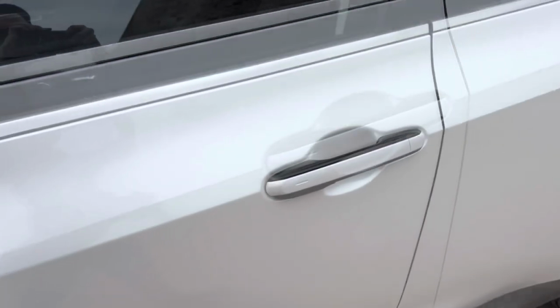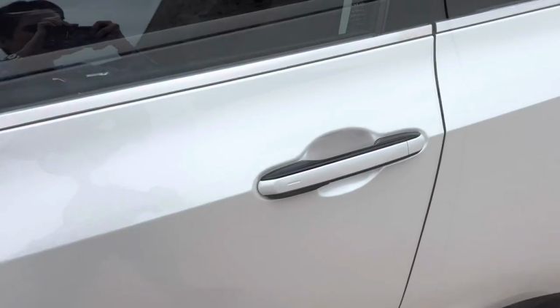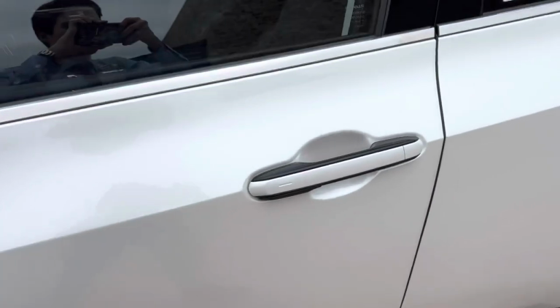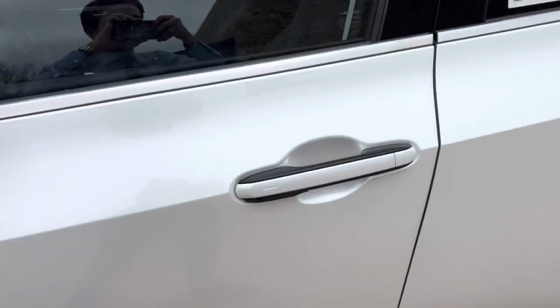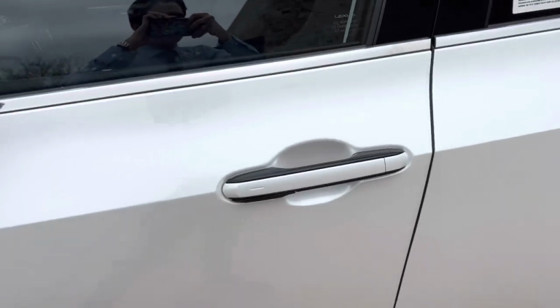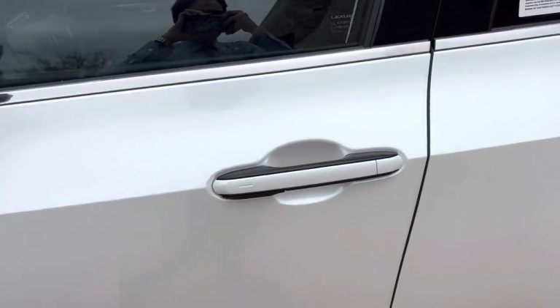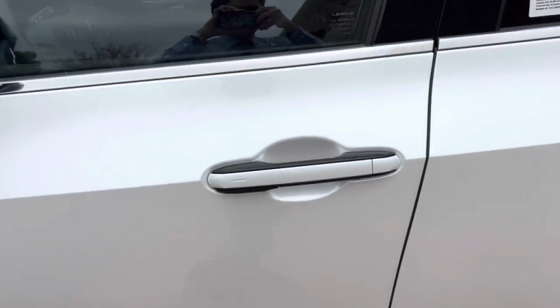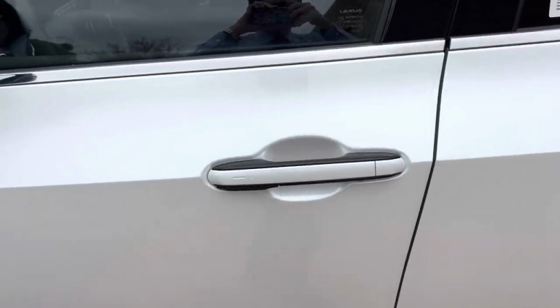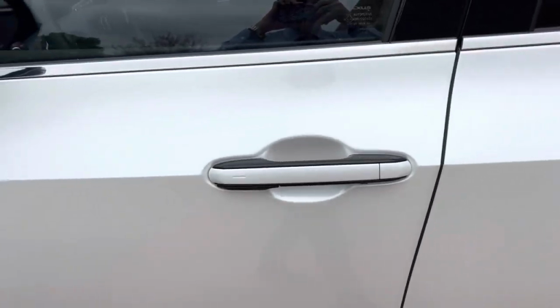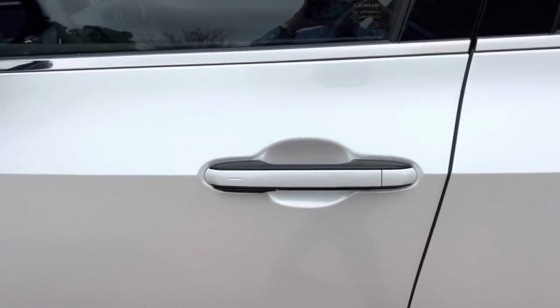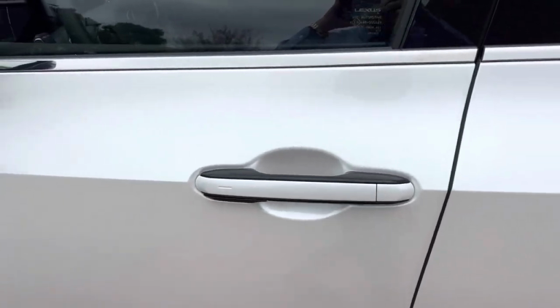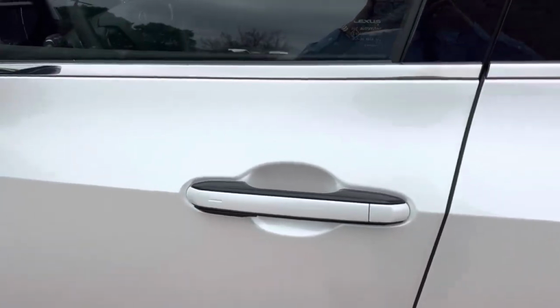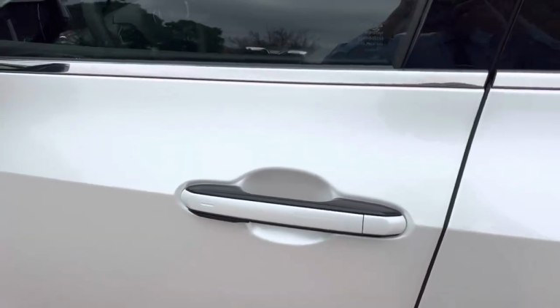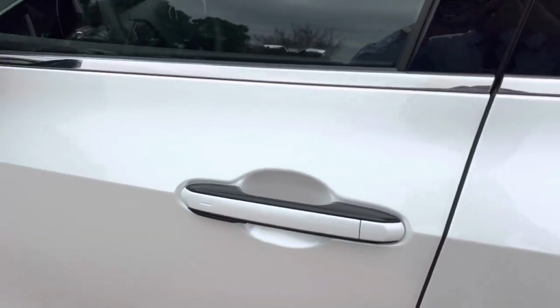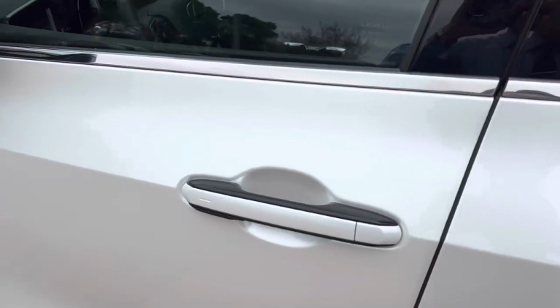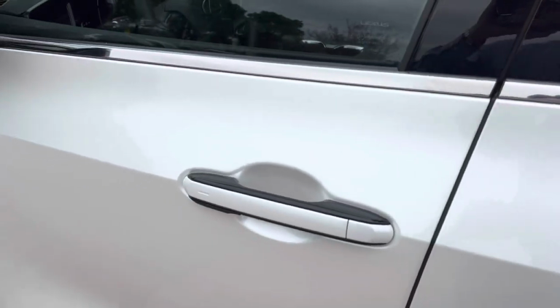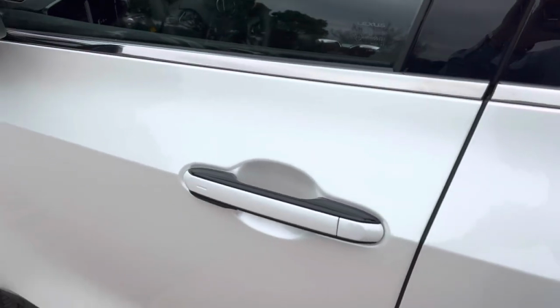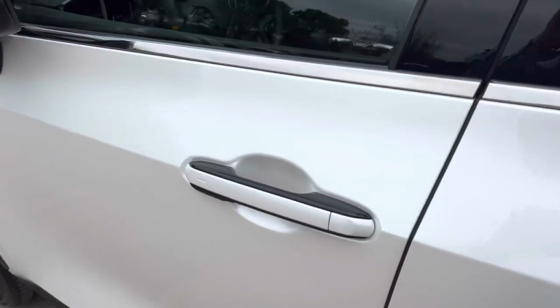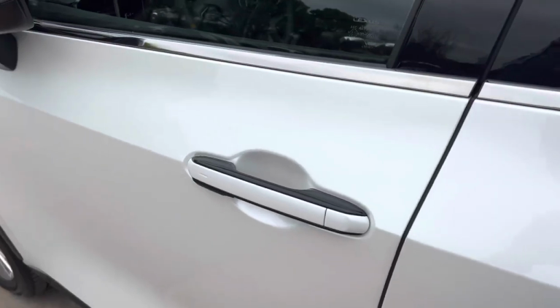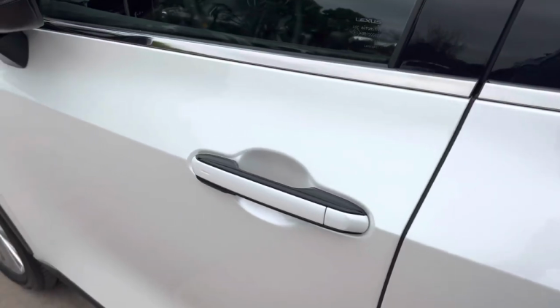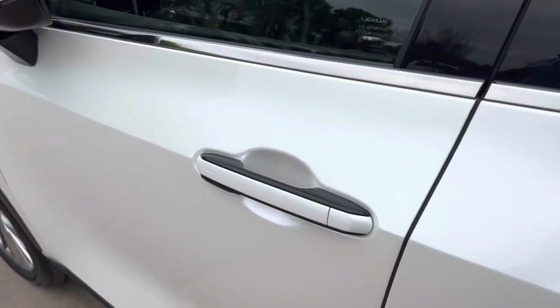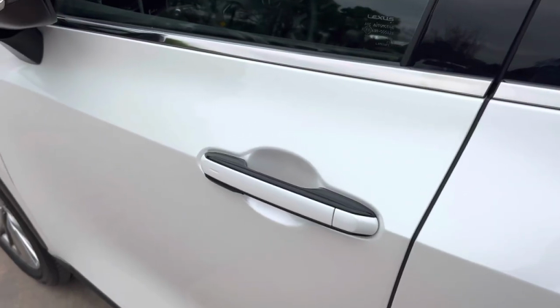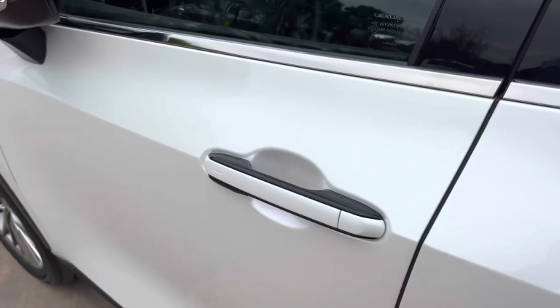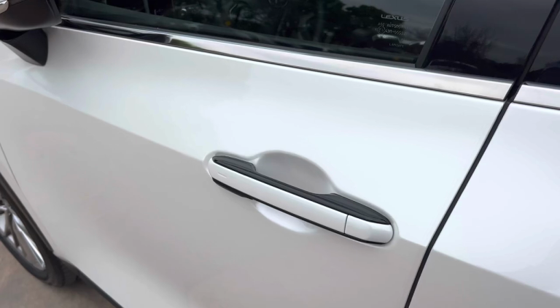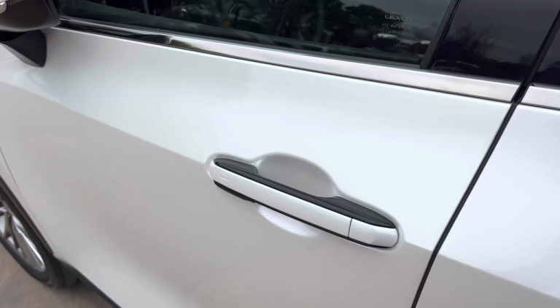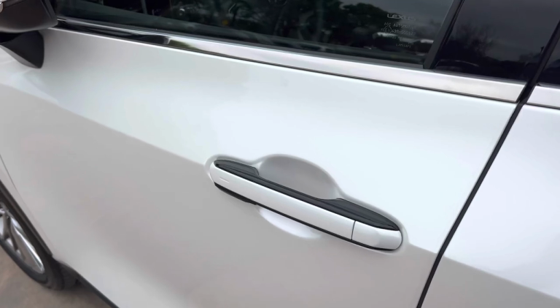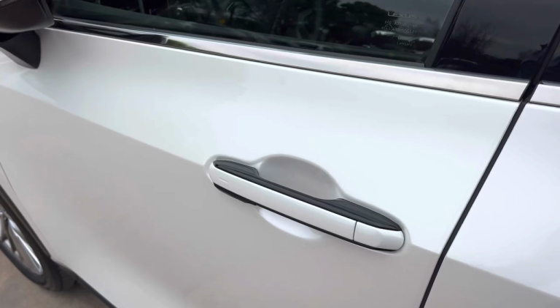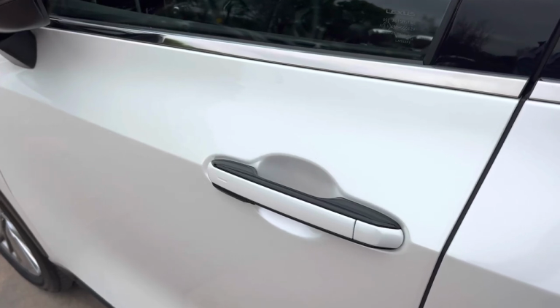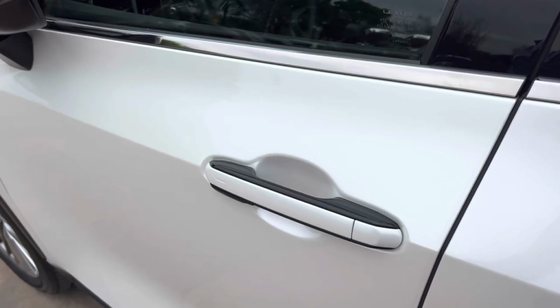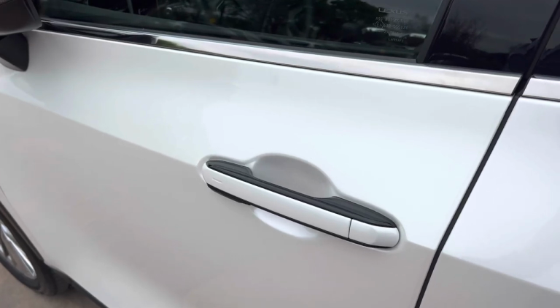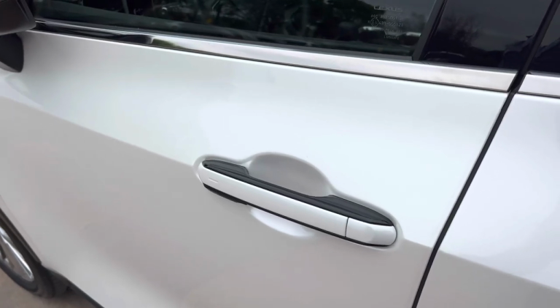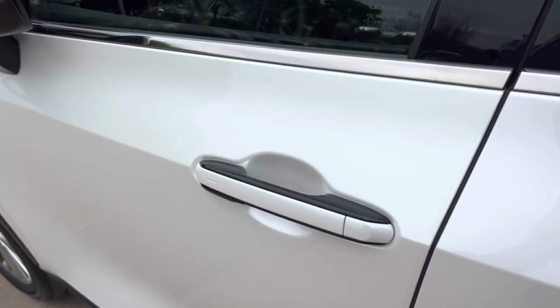This vehicle is equipped with a digital latch to unlock the vehicle — simply touch behind the door handle.